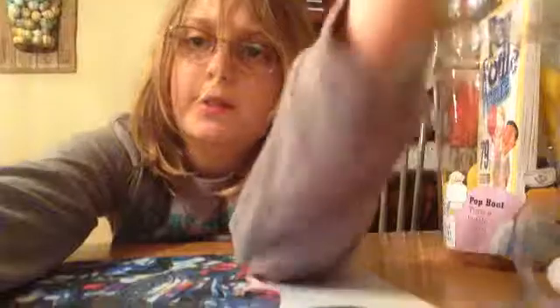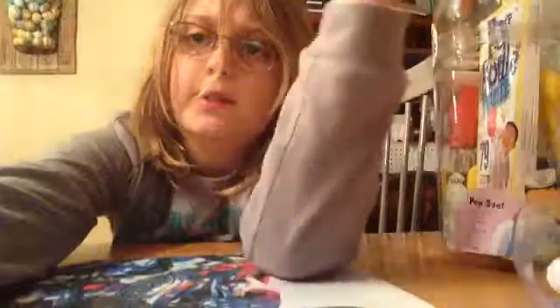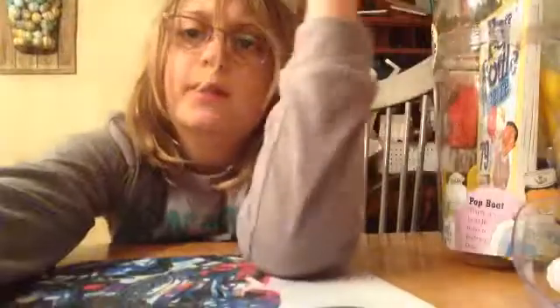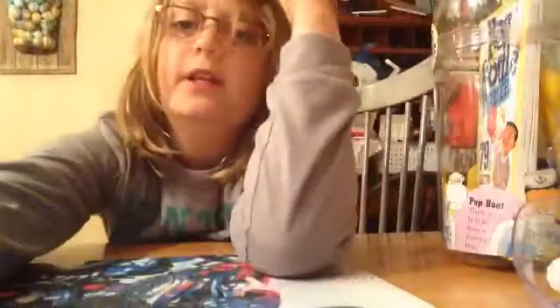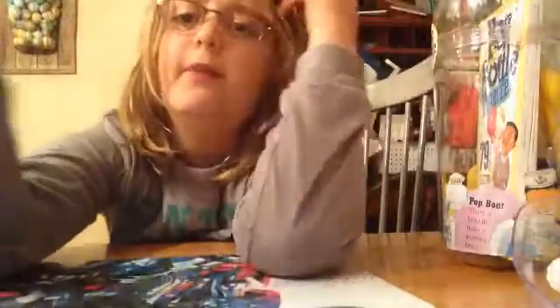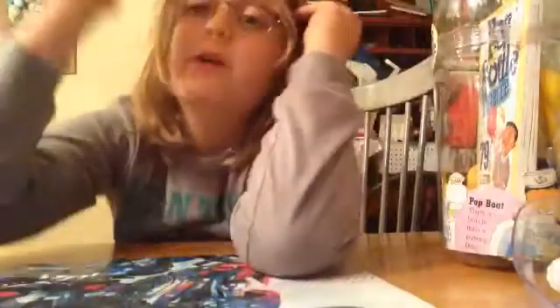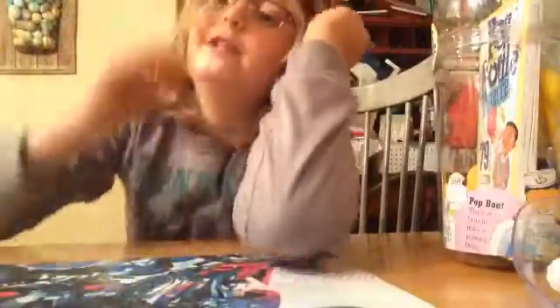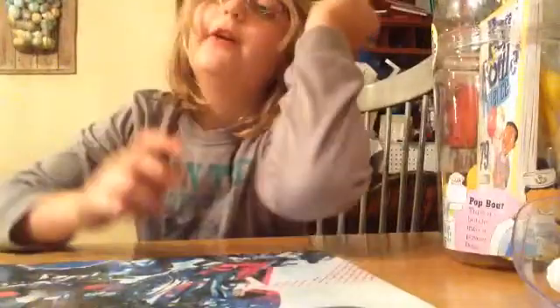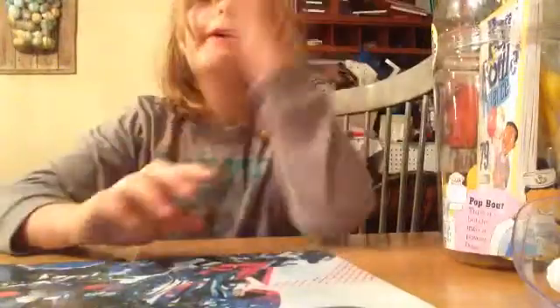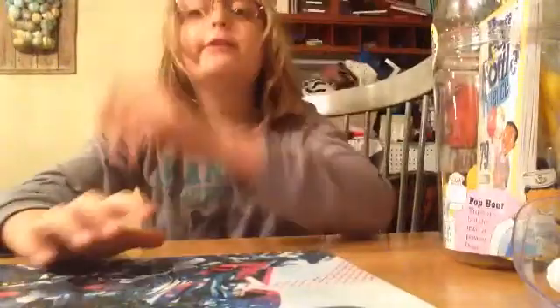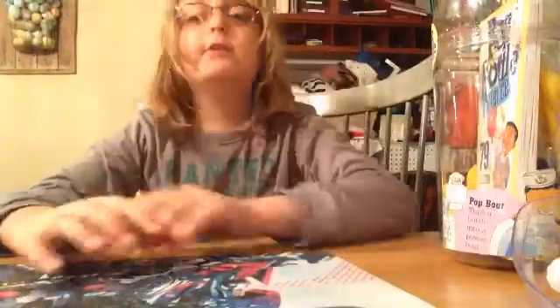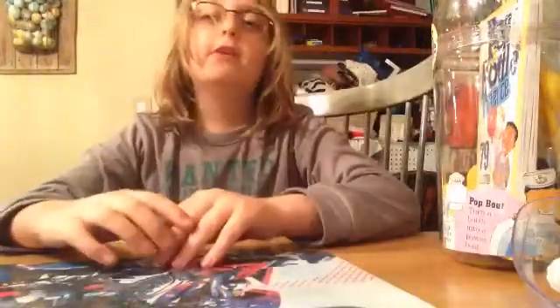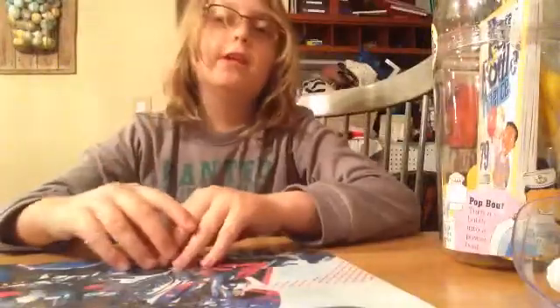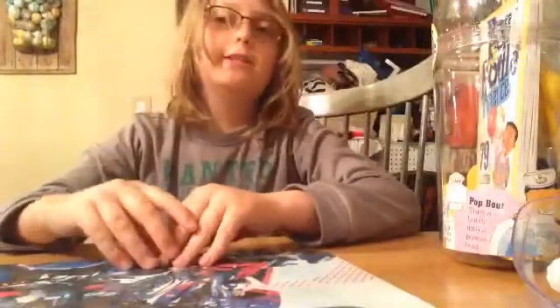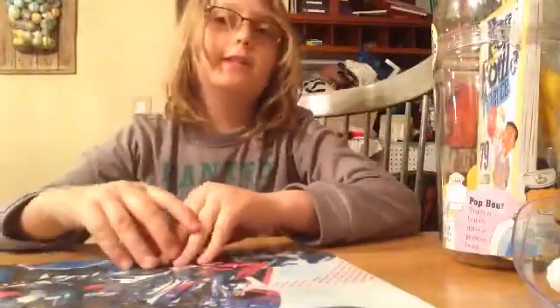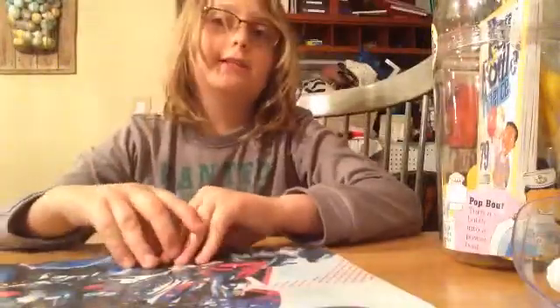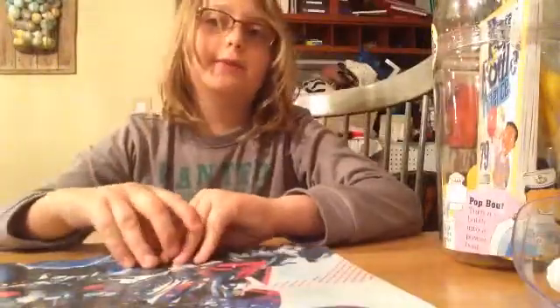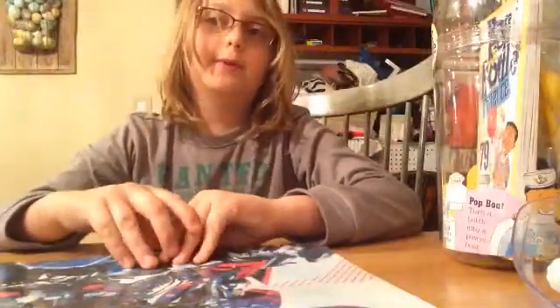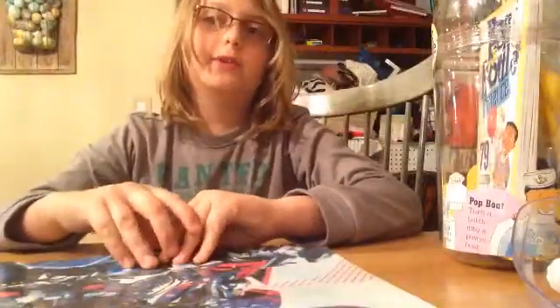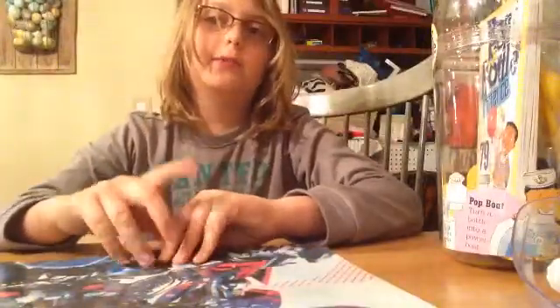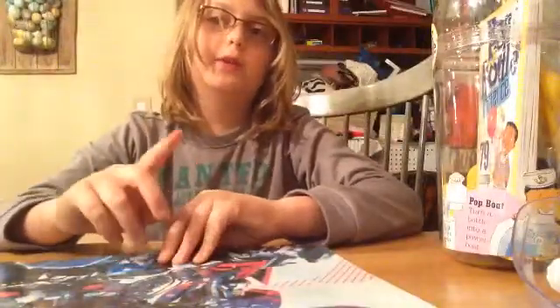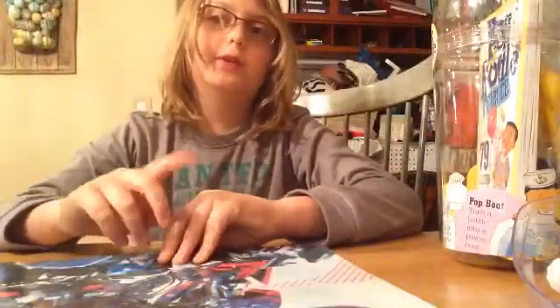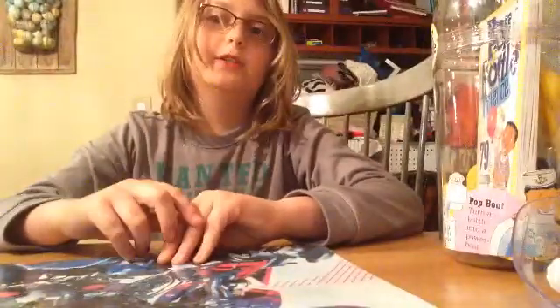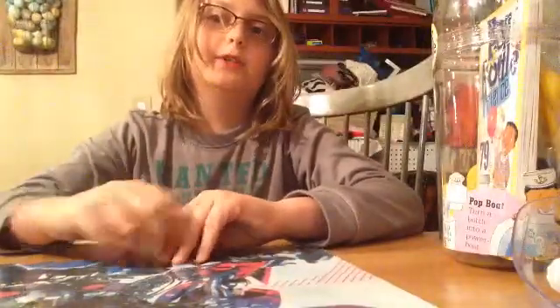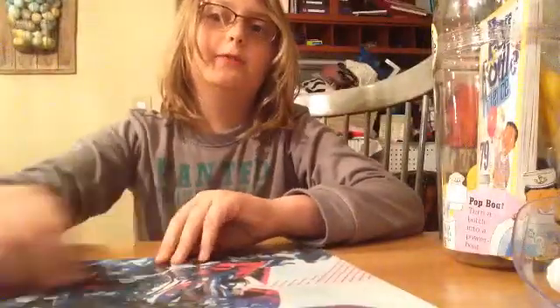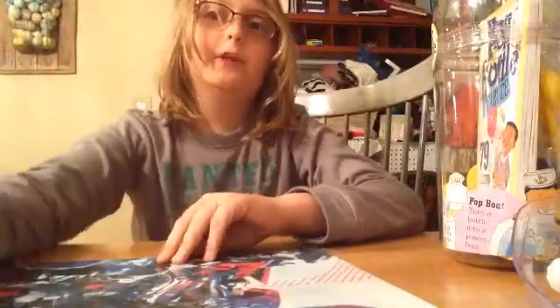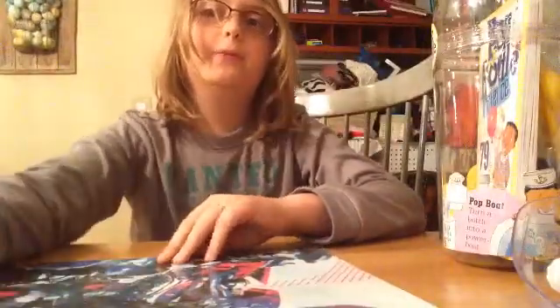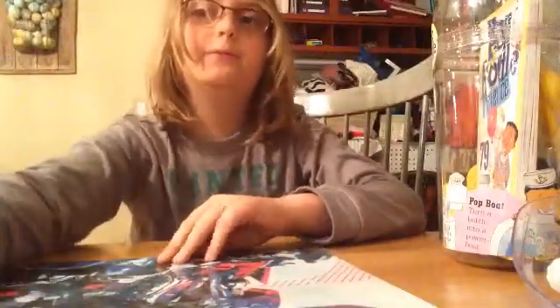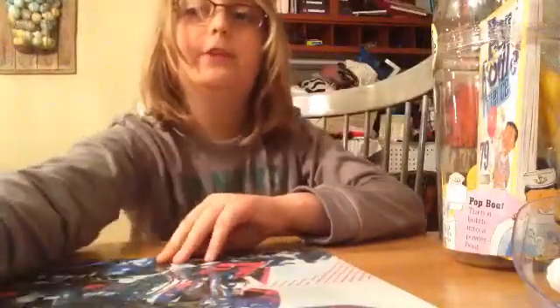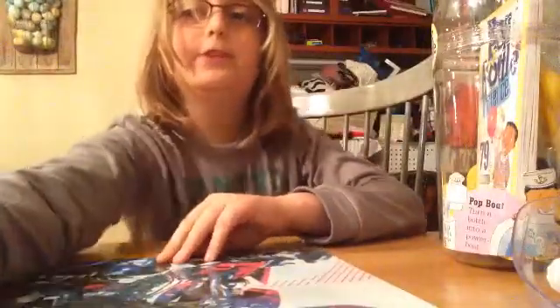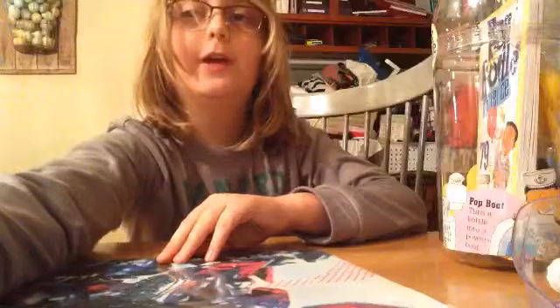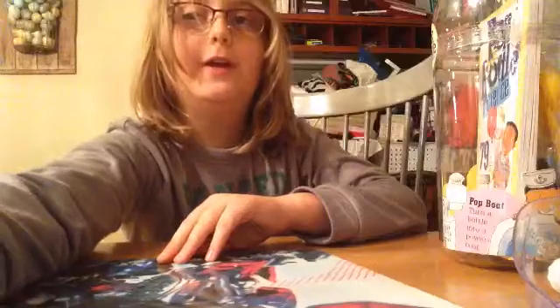Today we're going to try and do 79 science experiments in one single video. Let's try that.